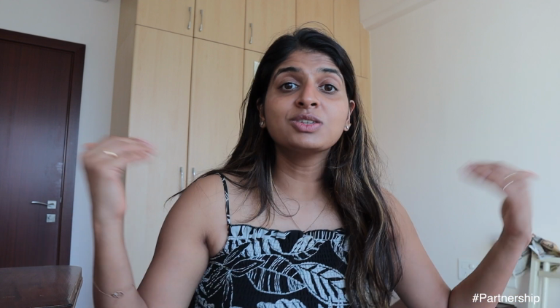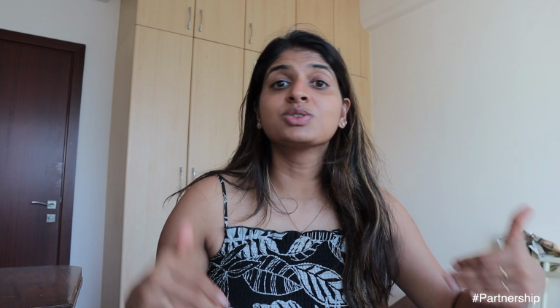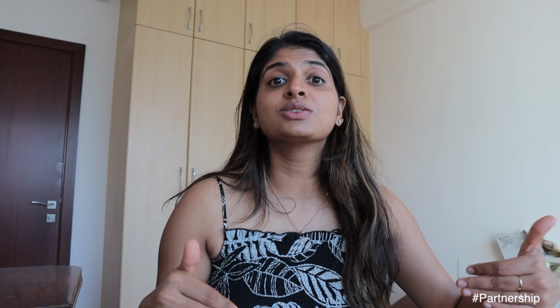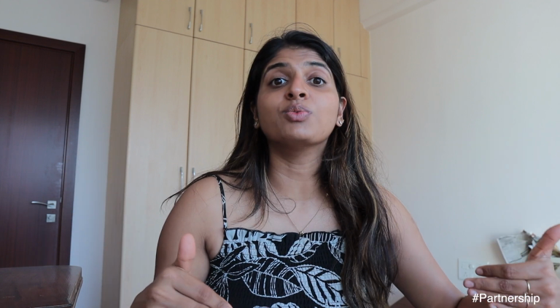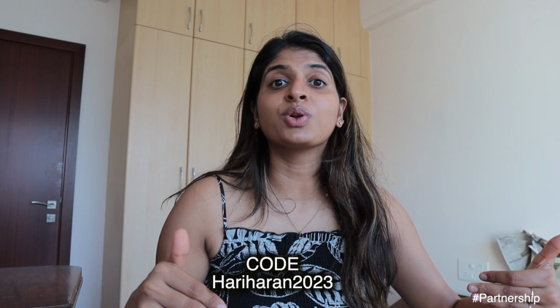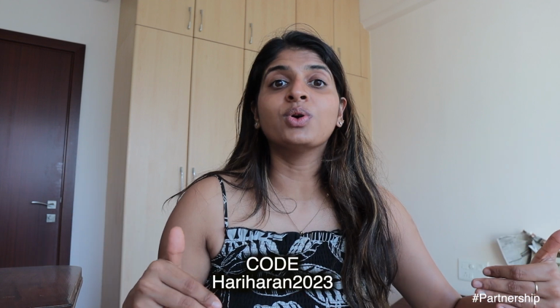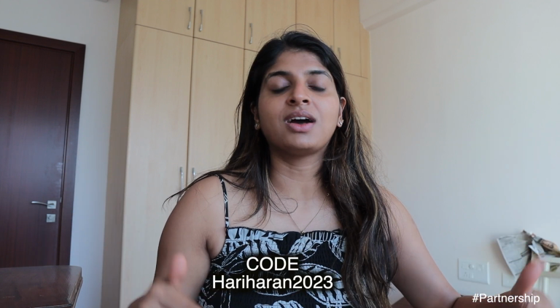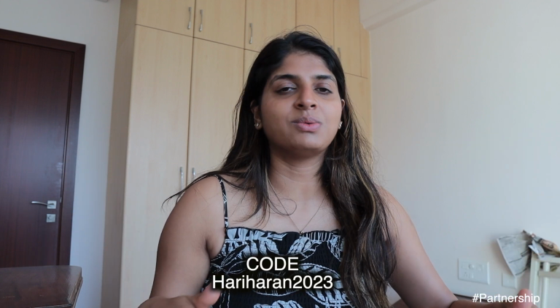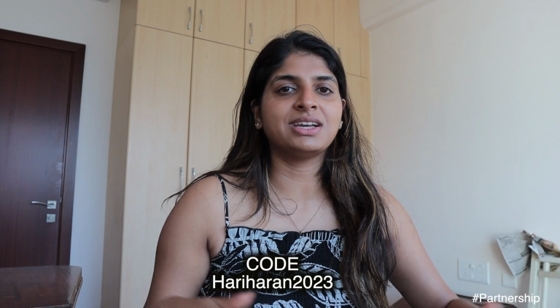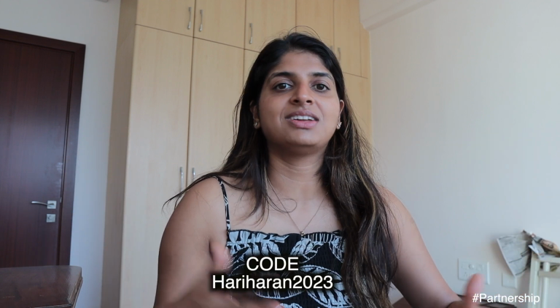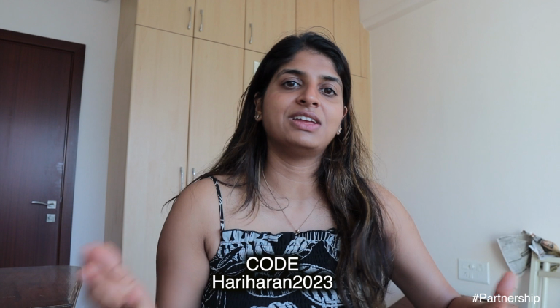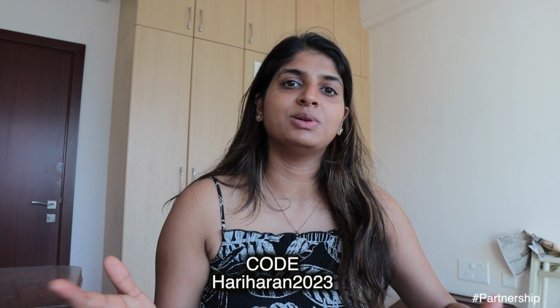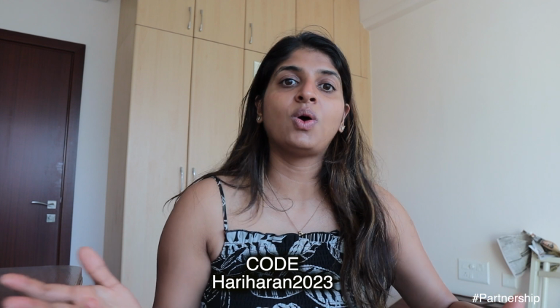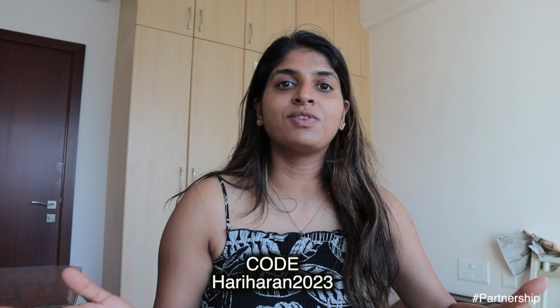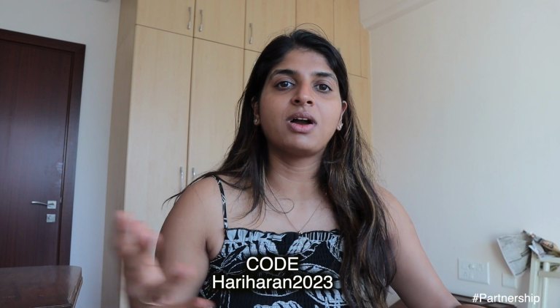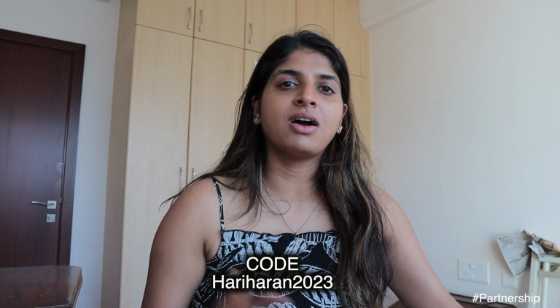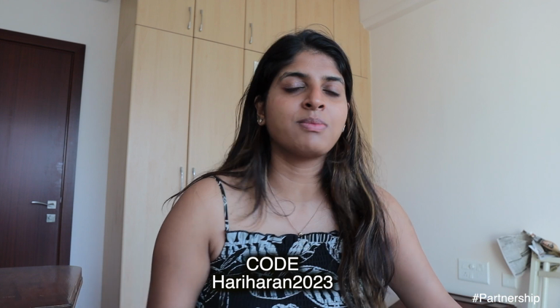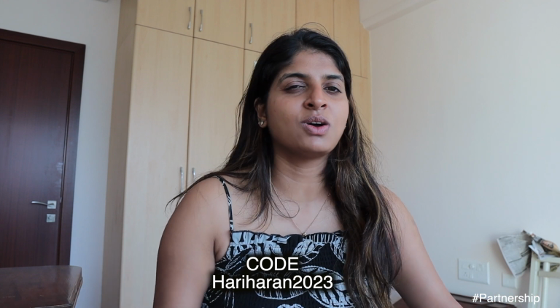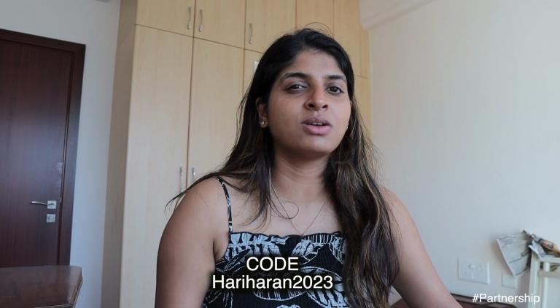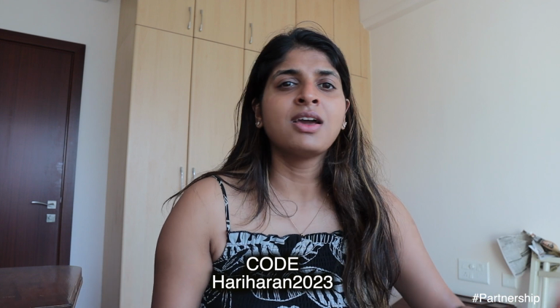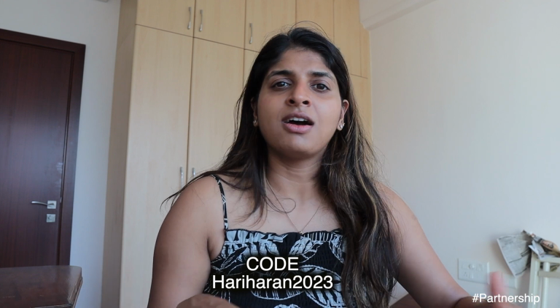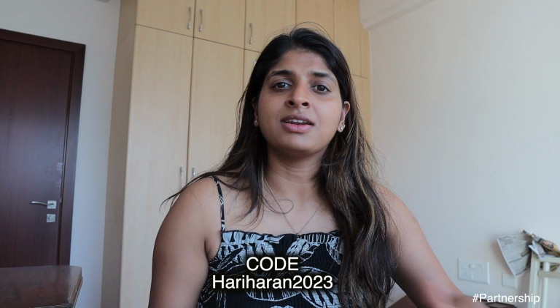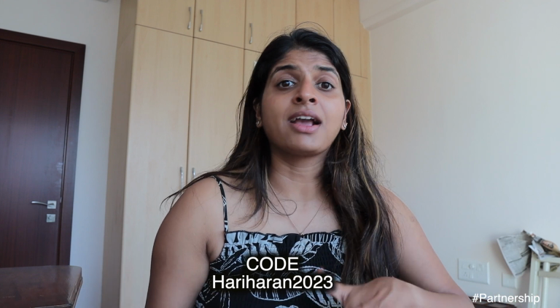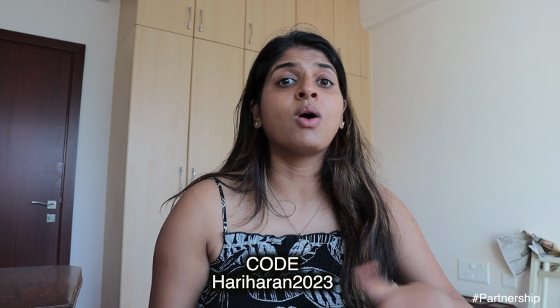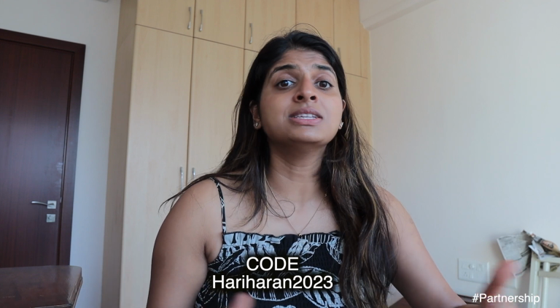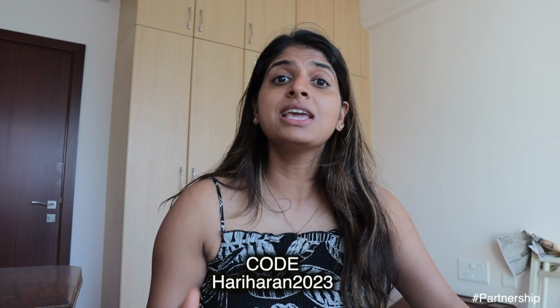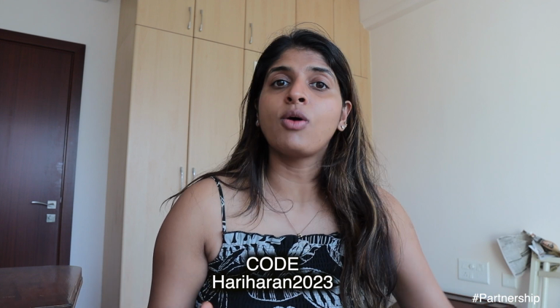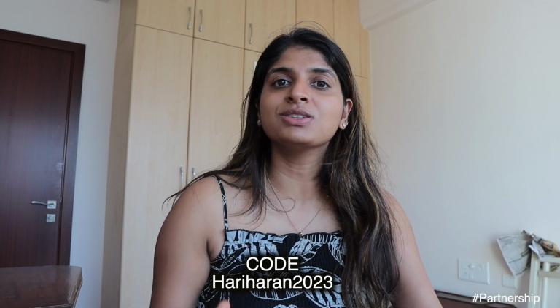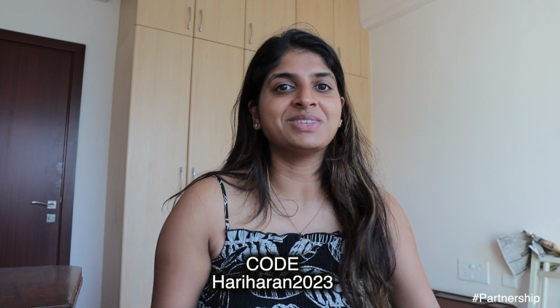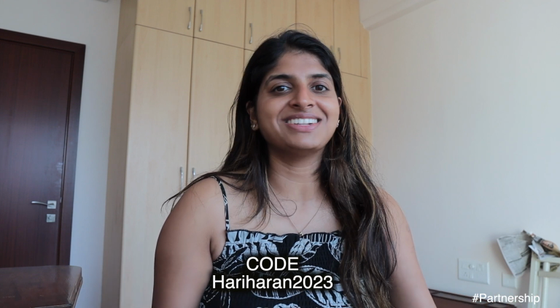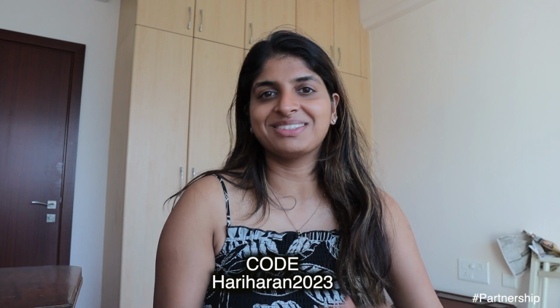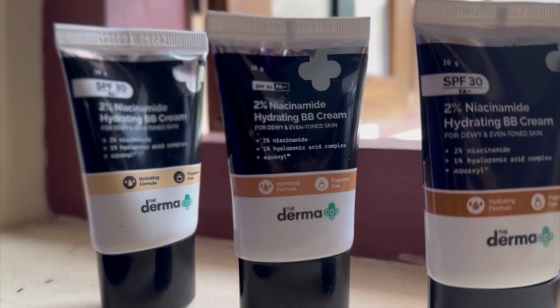If you are interested to shop from the Dermaco website, please use this coupon code. Otherwise, they are available on Flipkart, Amazon, Nykaa, and all these e-commerce websites as well.